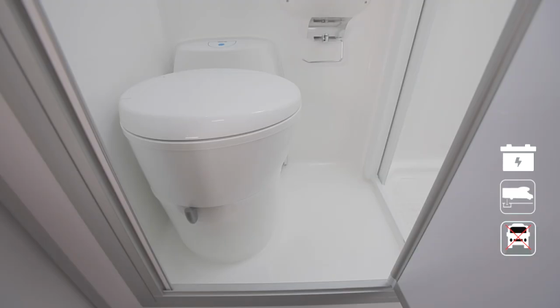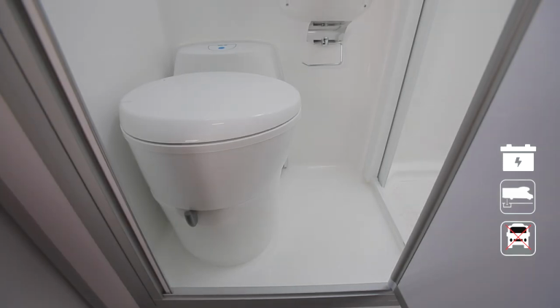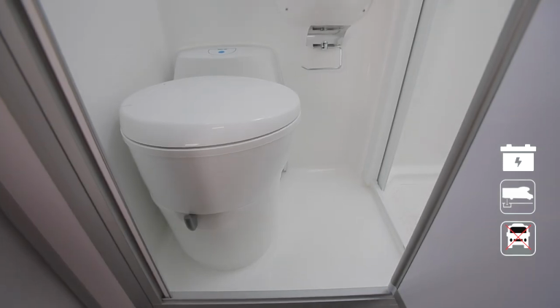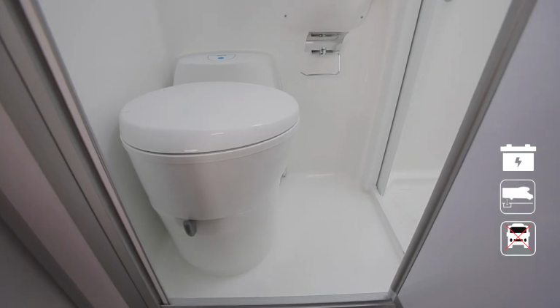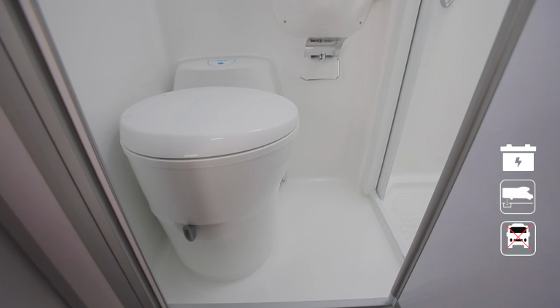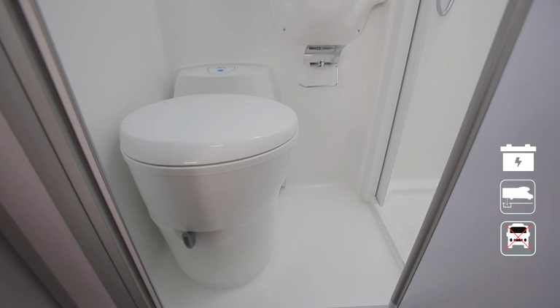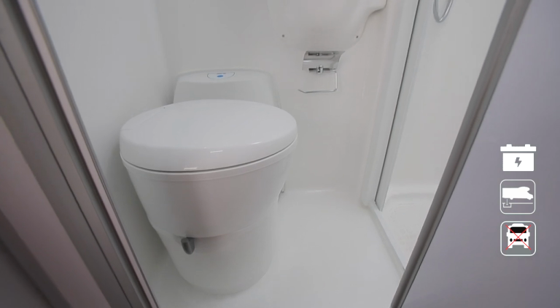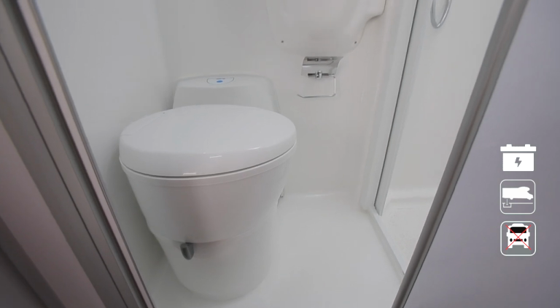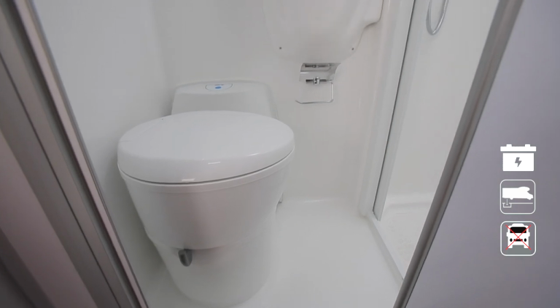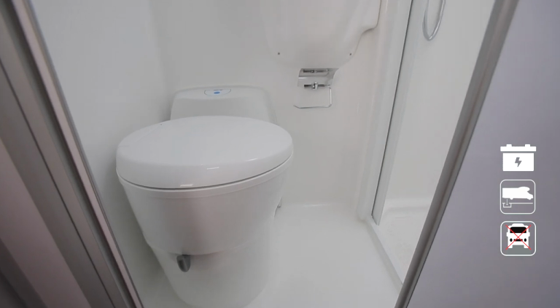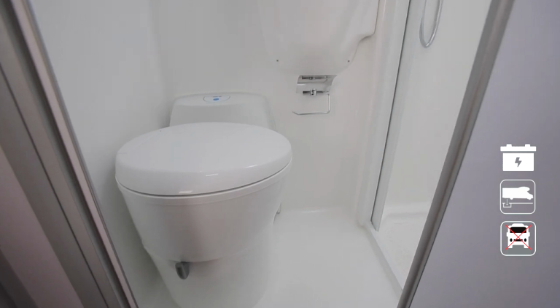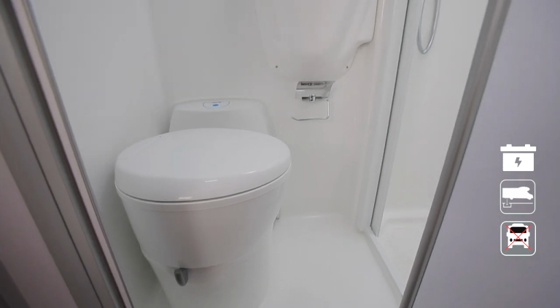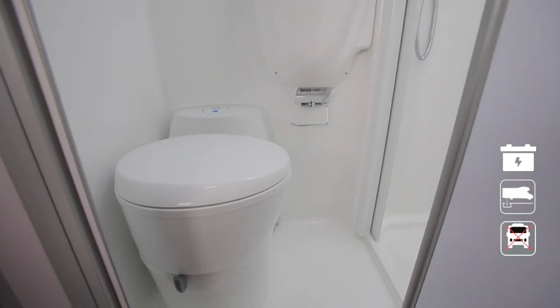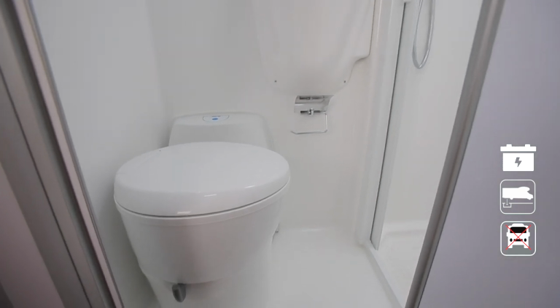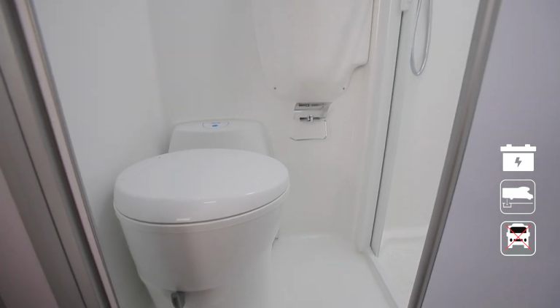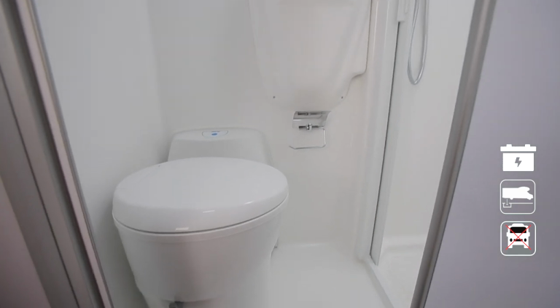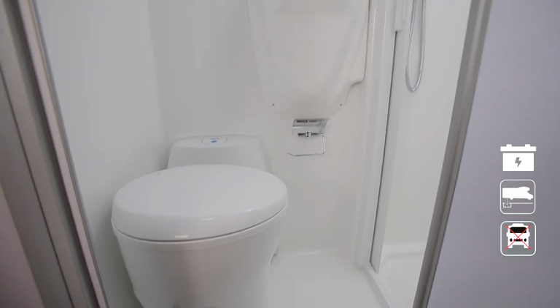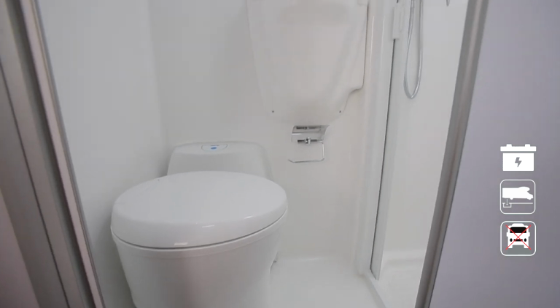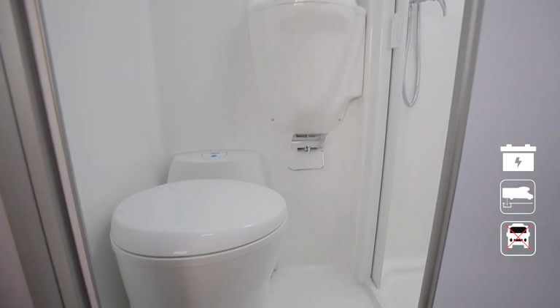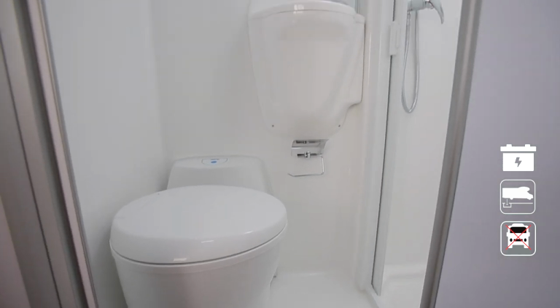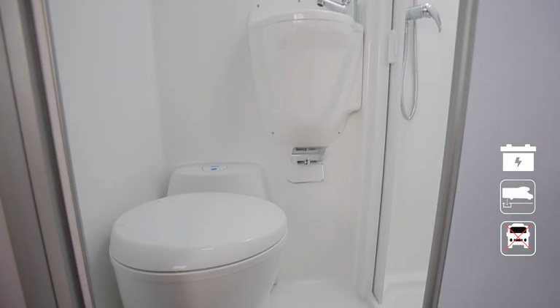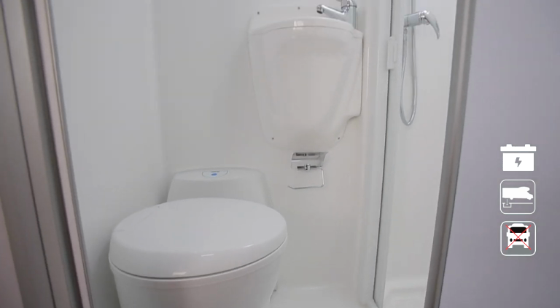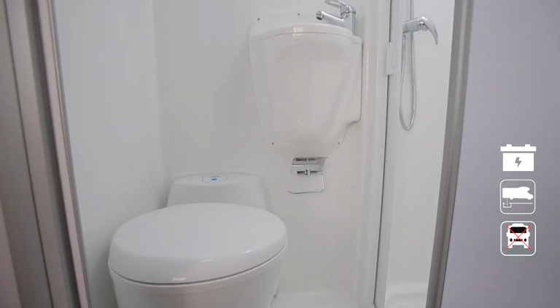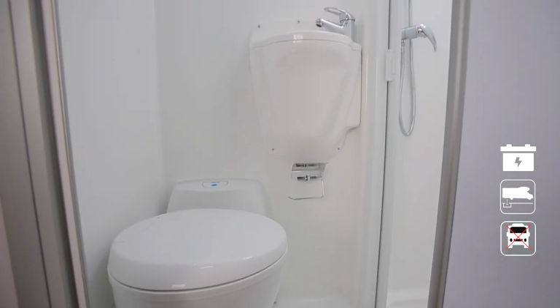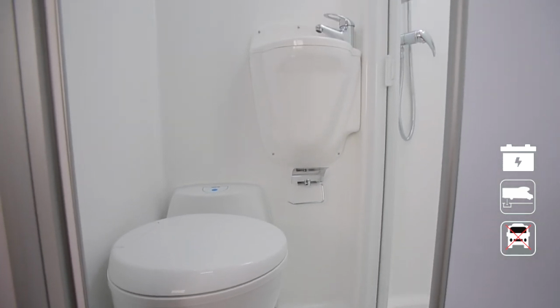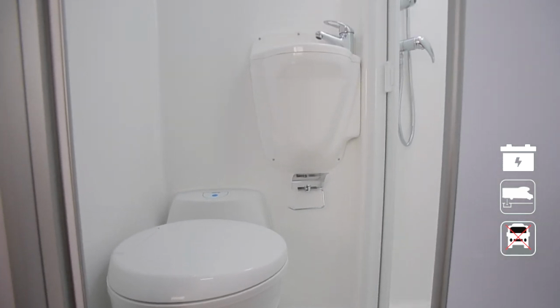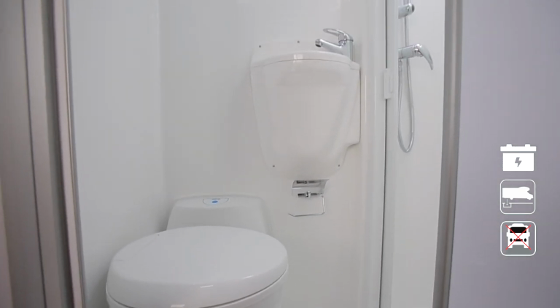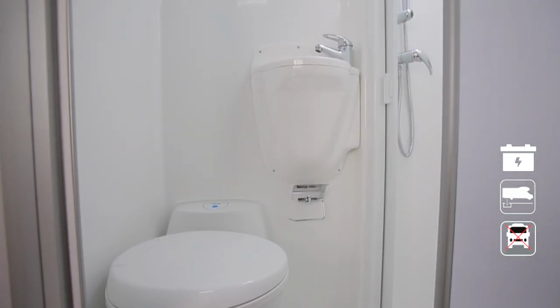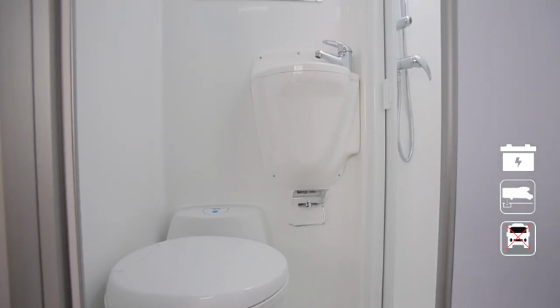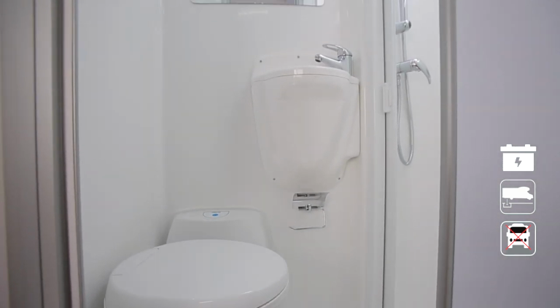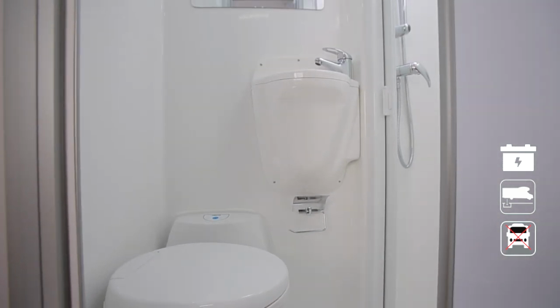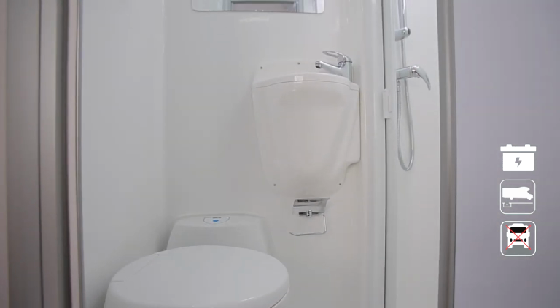Once you've finished your holiday, return the RV and leave the toilet cassette clean and completely empty.